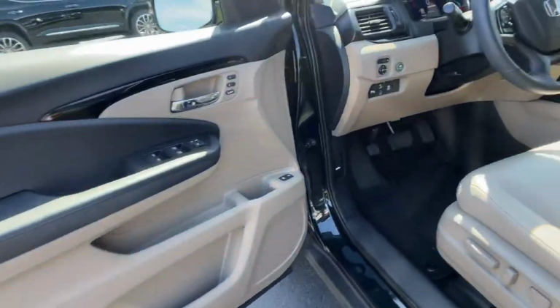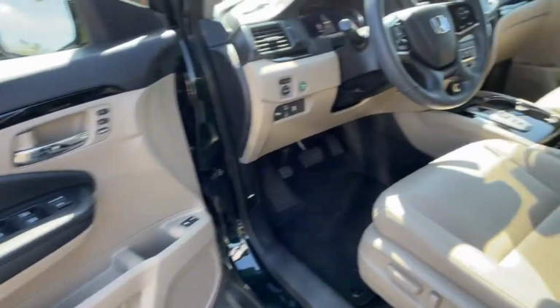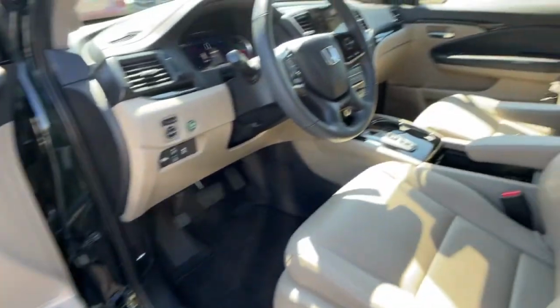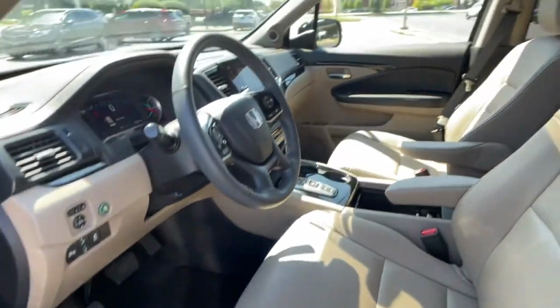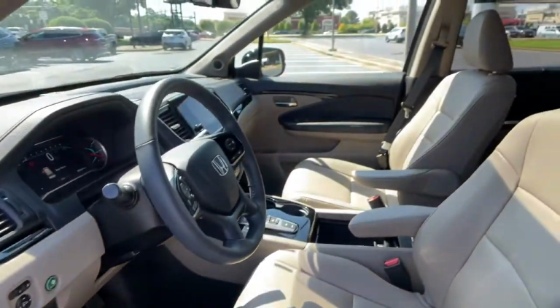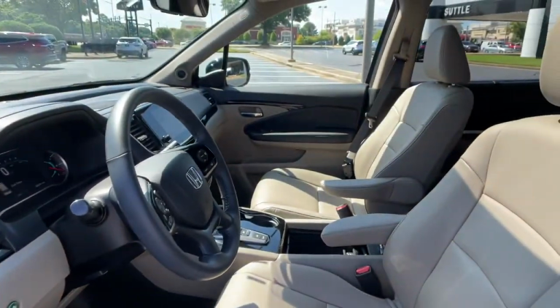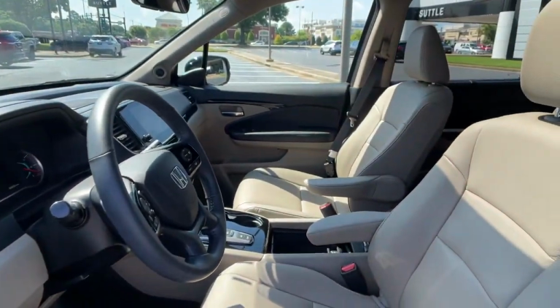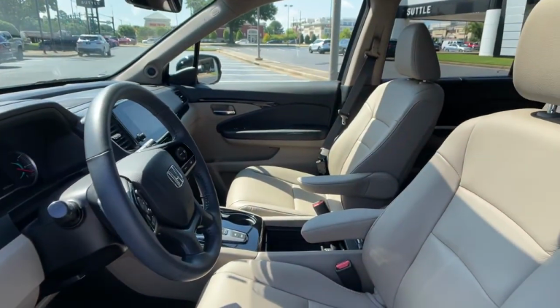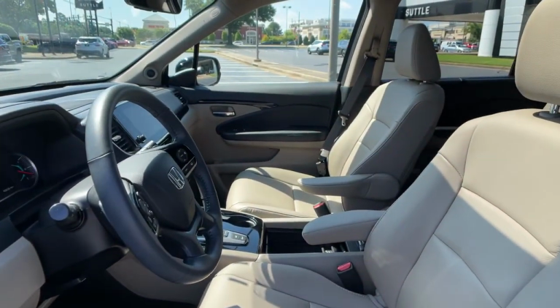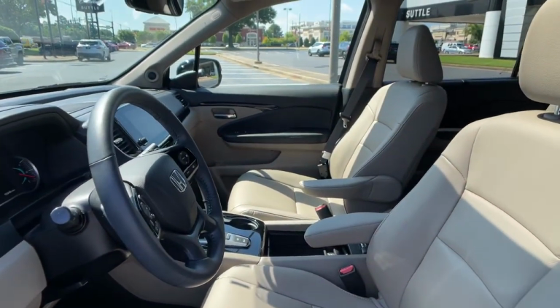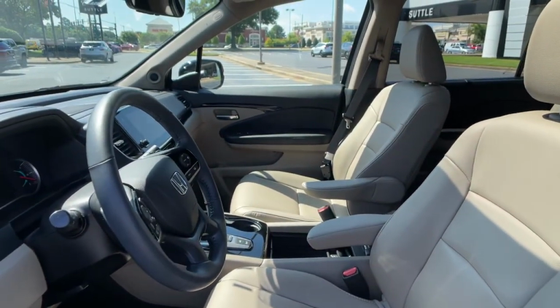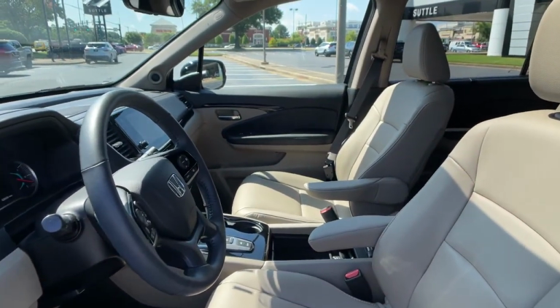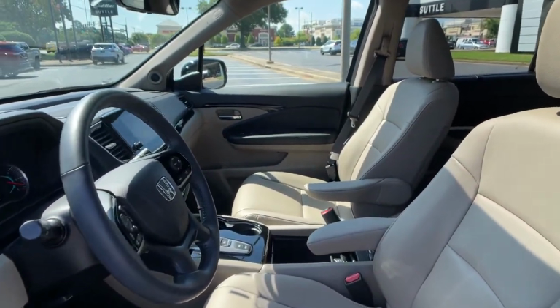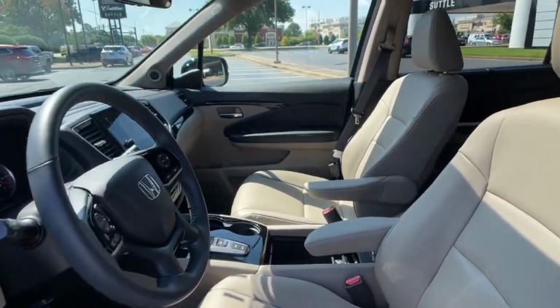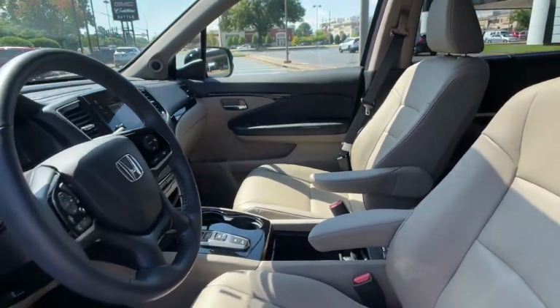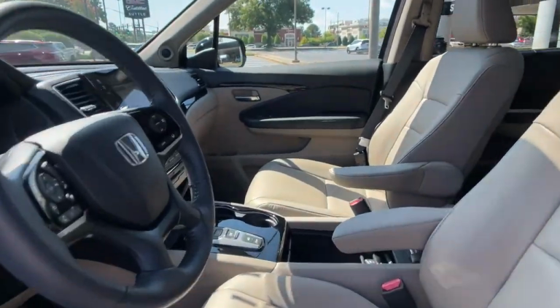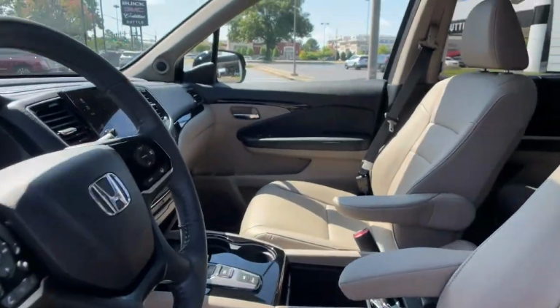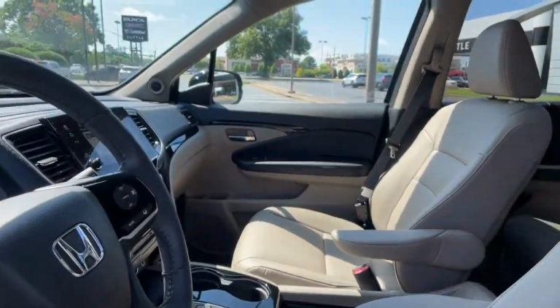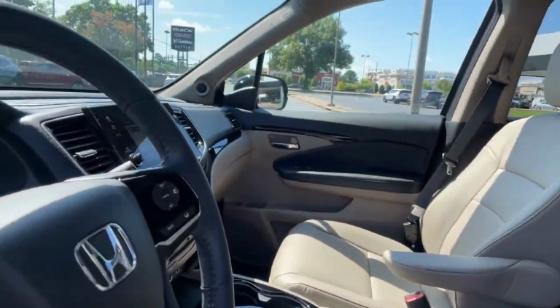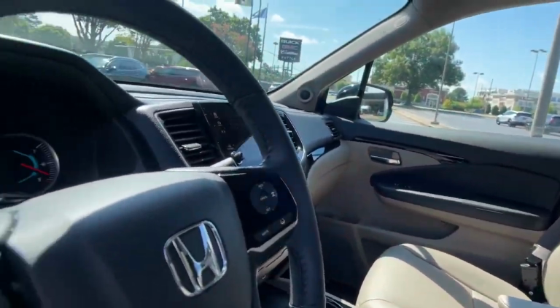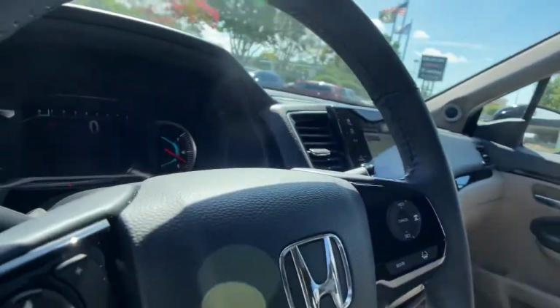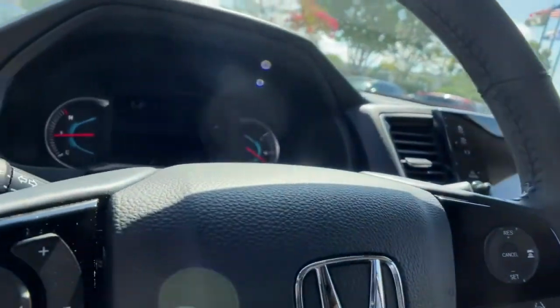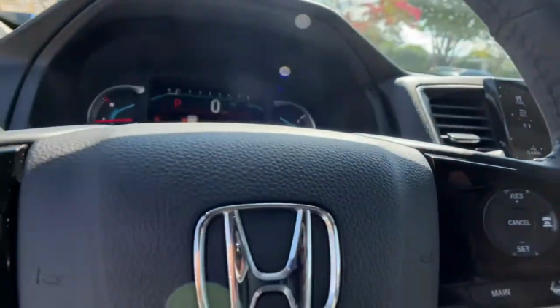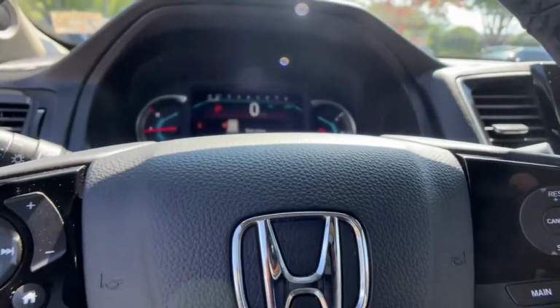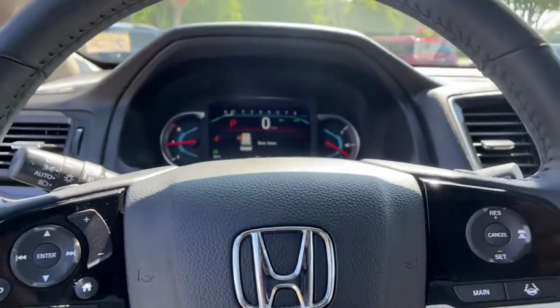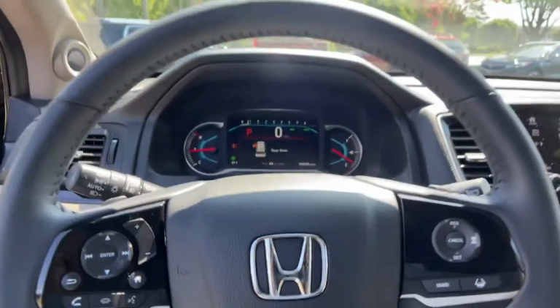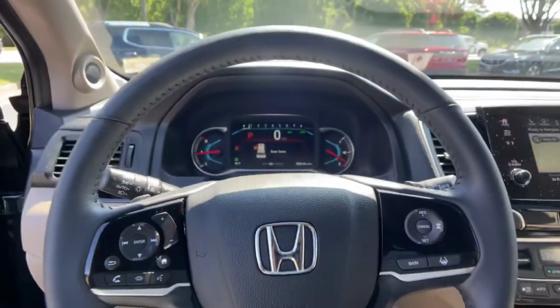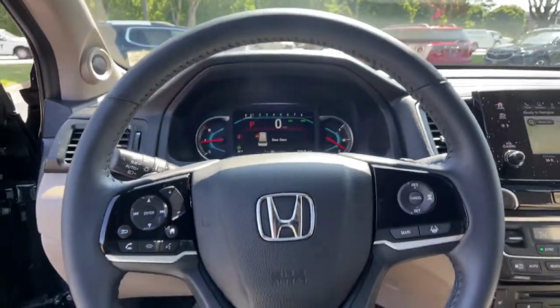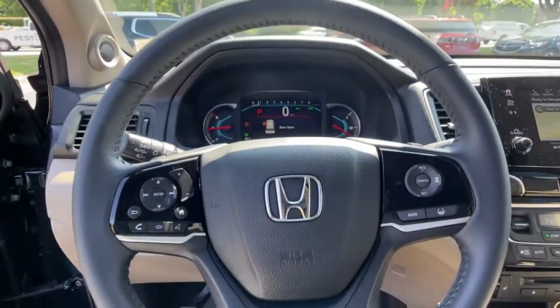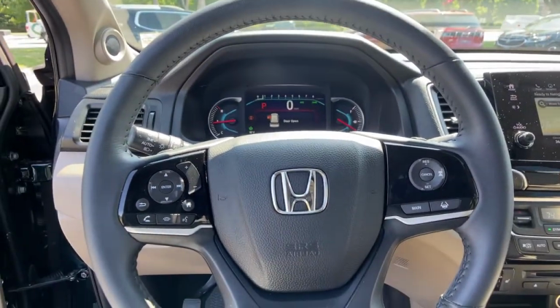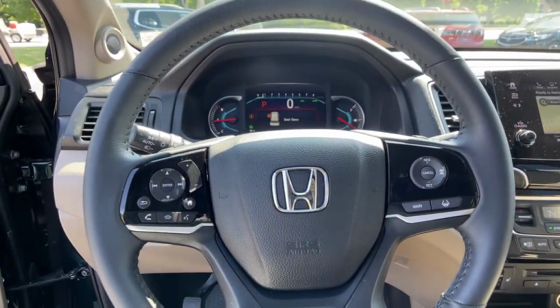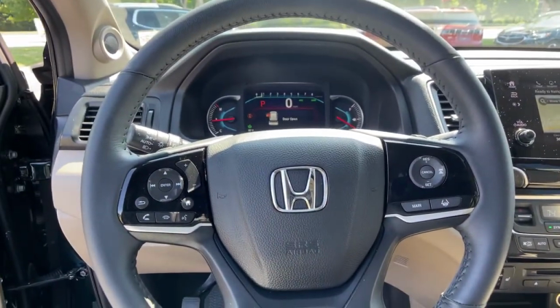Enjoy the feeling of confidence you'll have on every road trip in this comfortable and capable Honda Pilot. Come in for a test drive today.